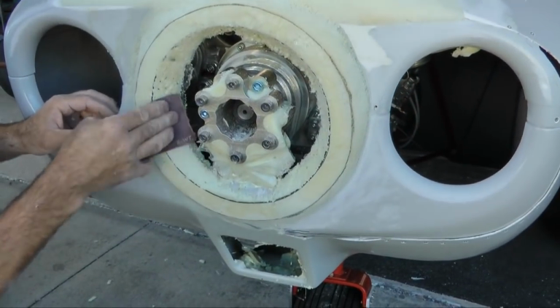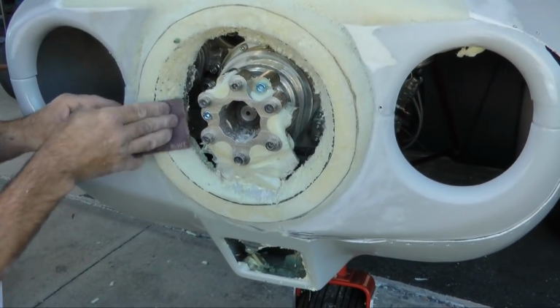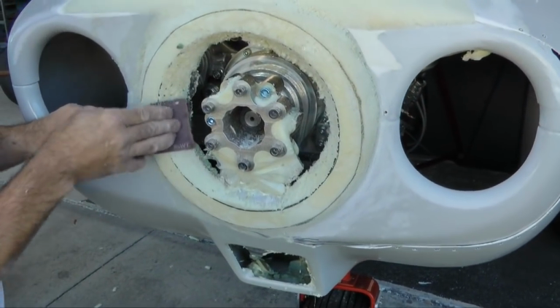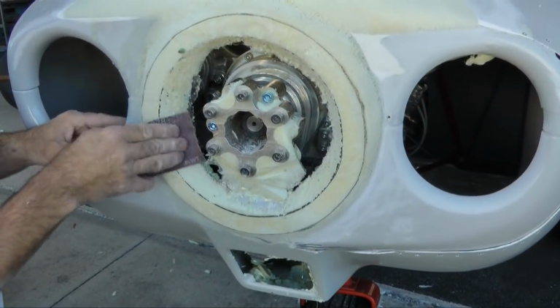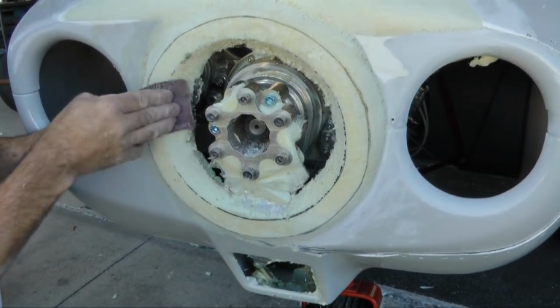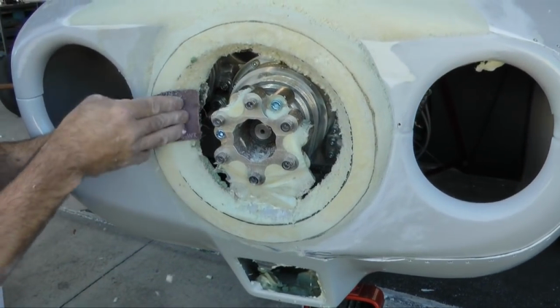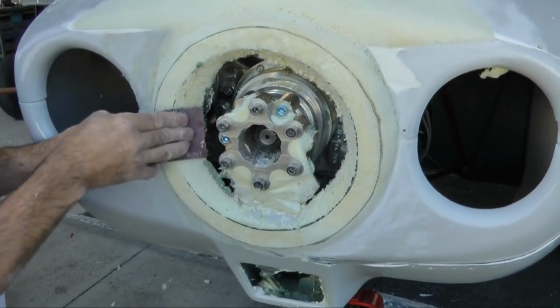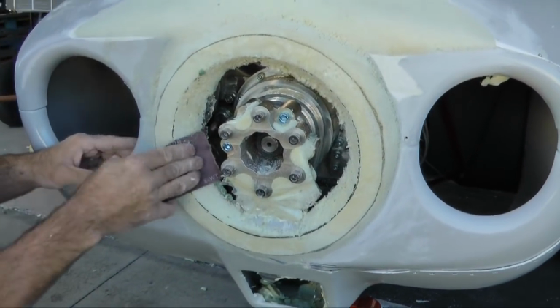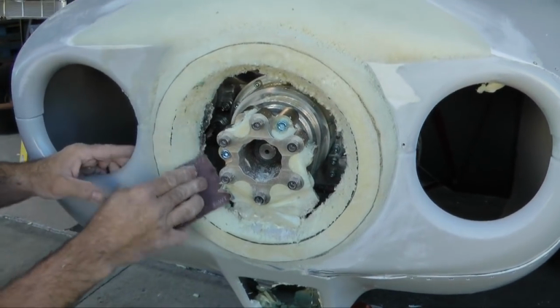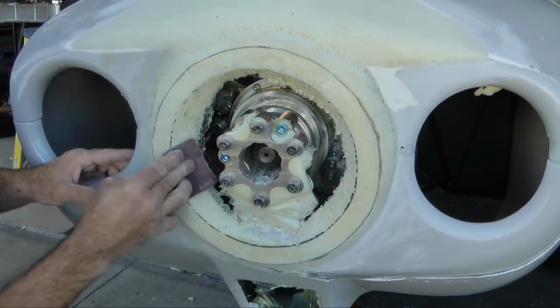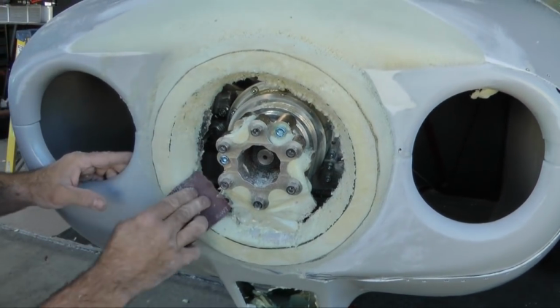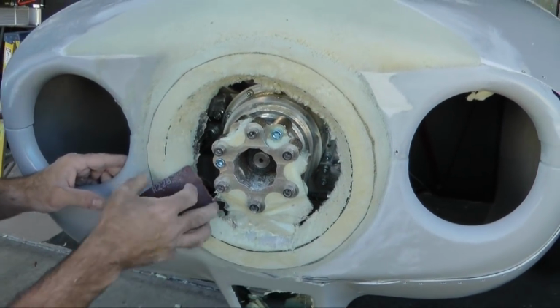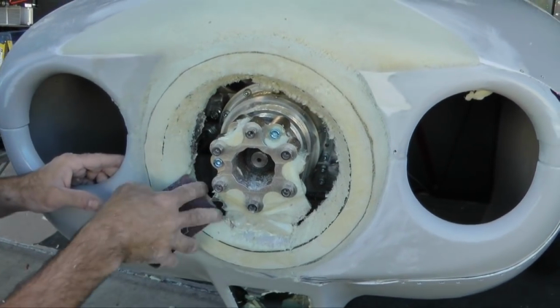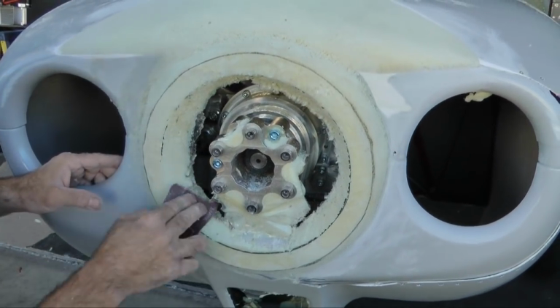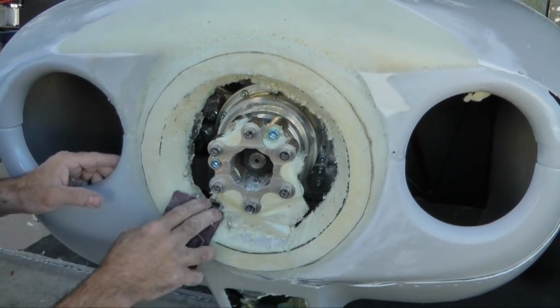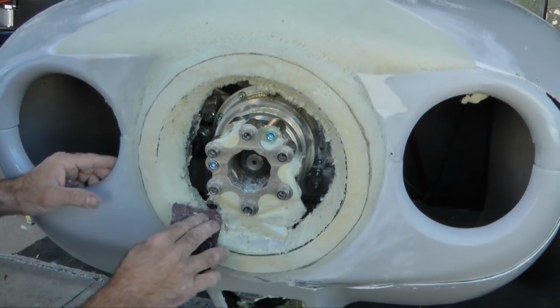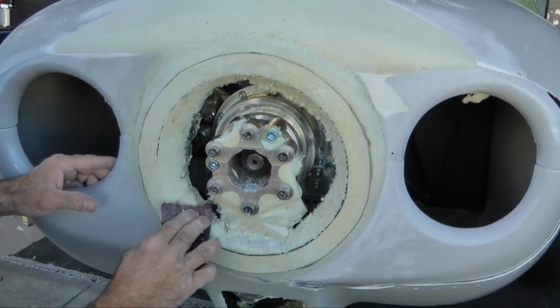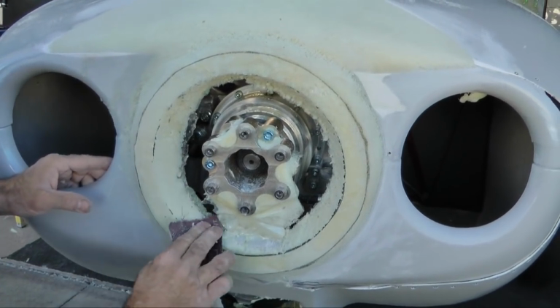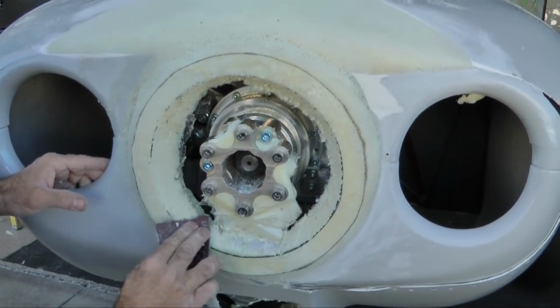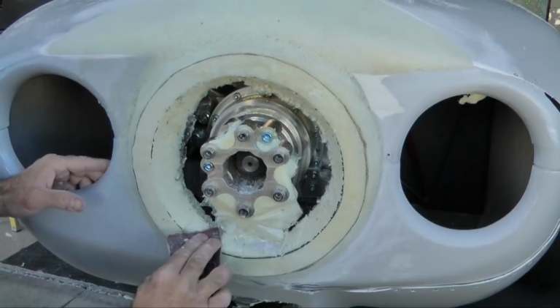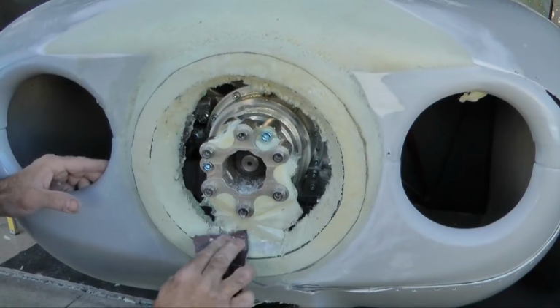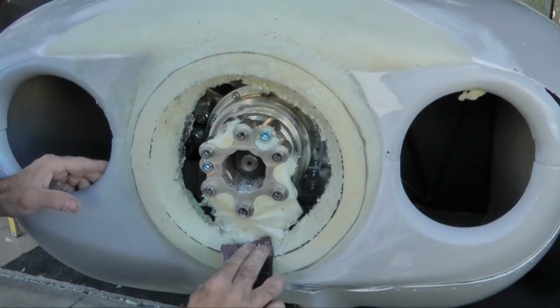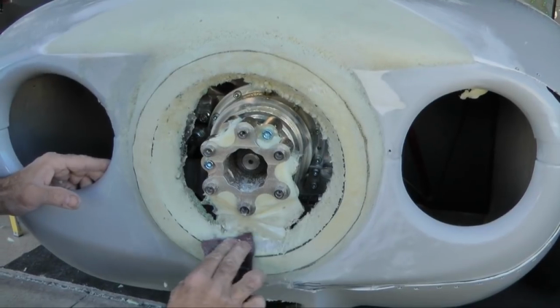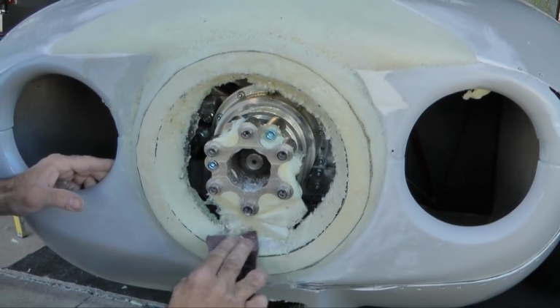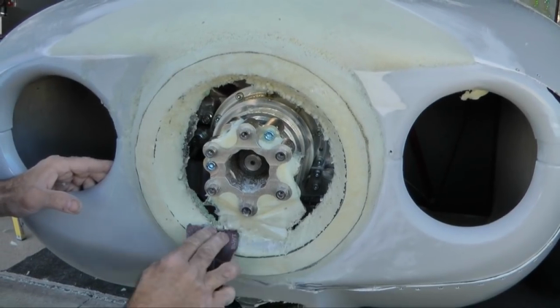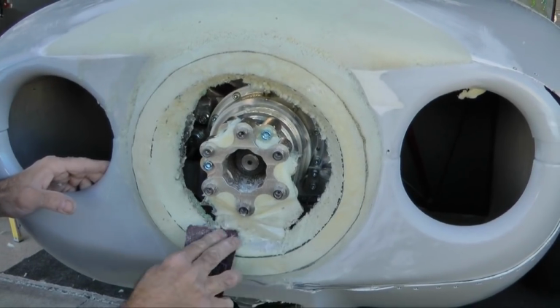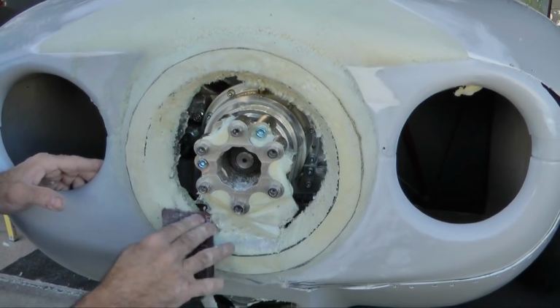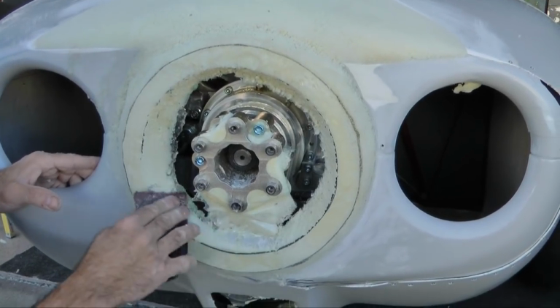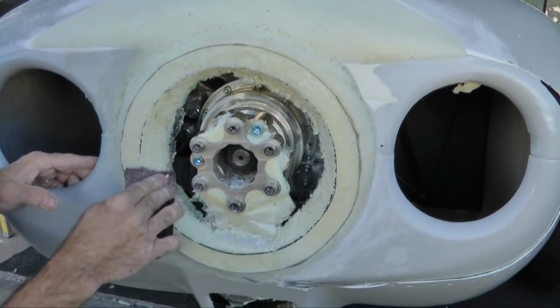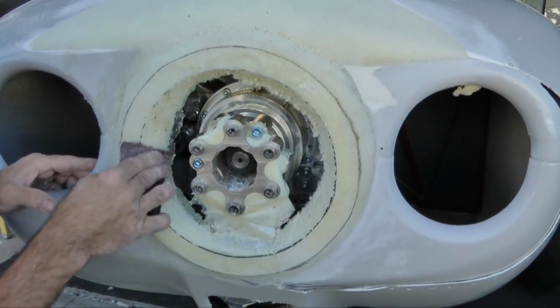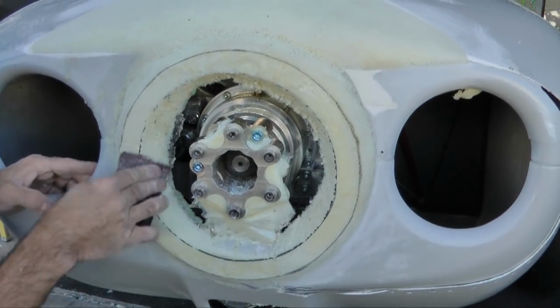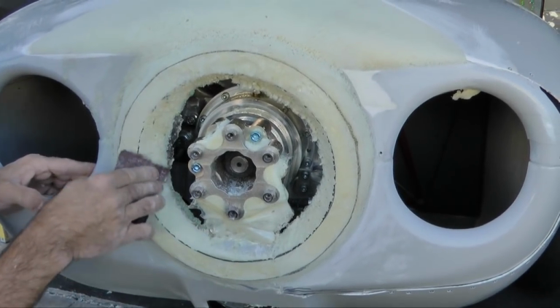Sanding the rim provides the general angle and contour of the final product as you would desire.